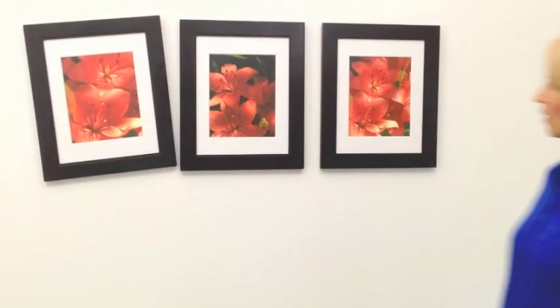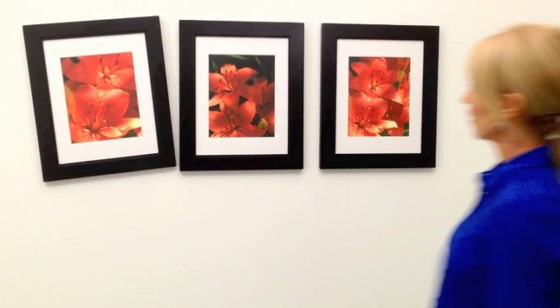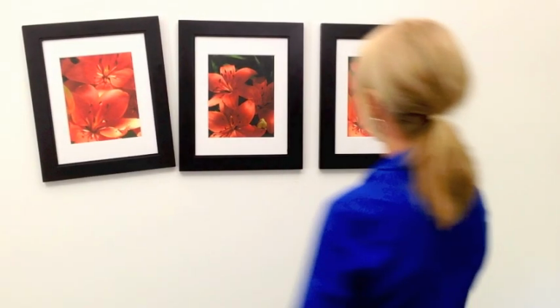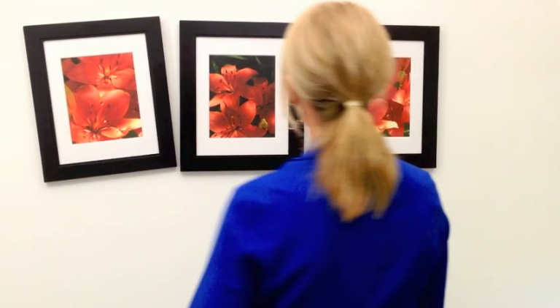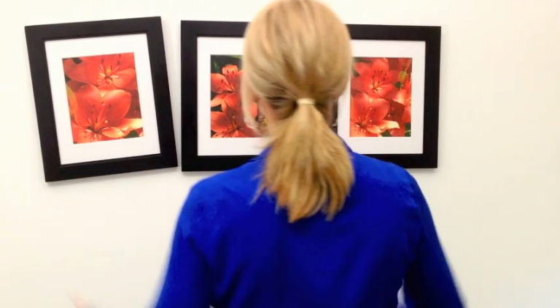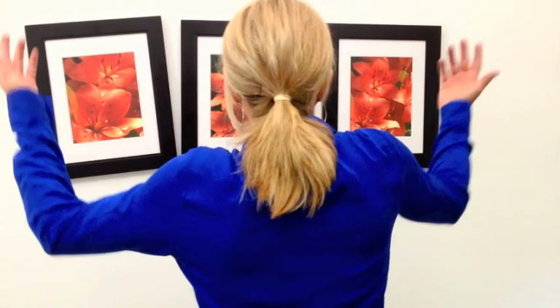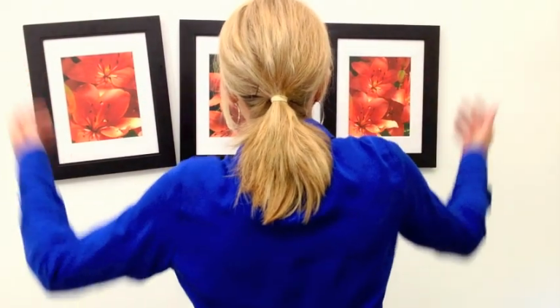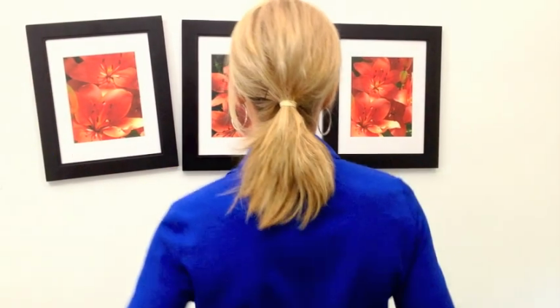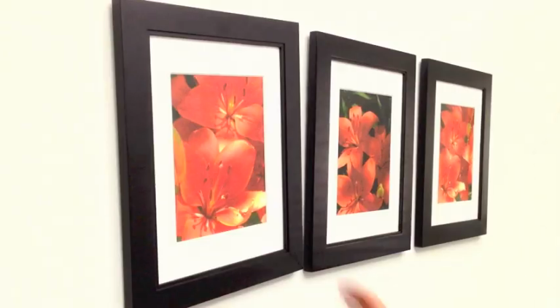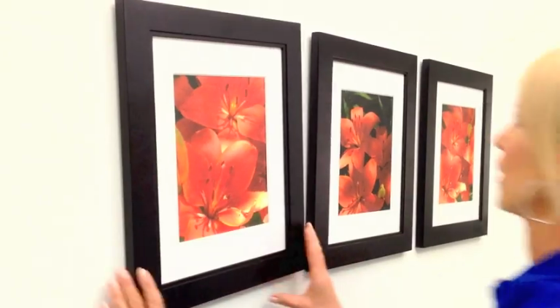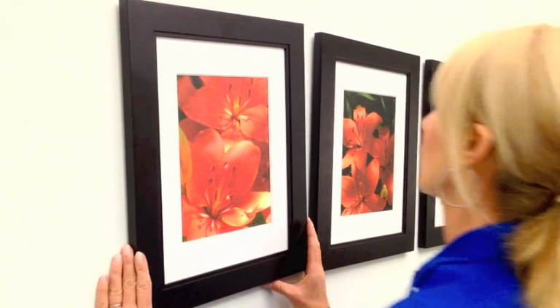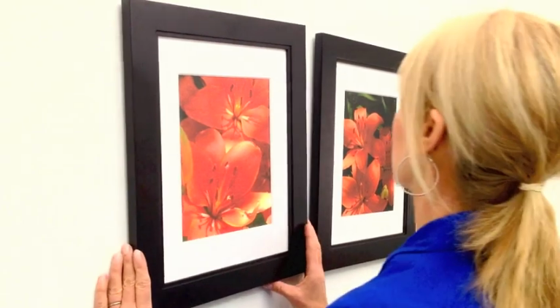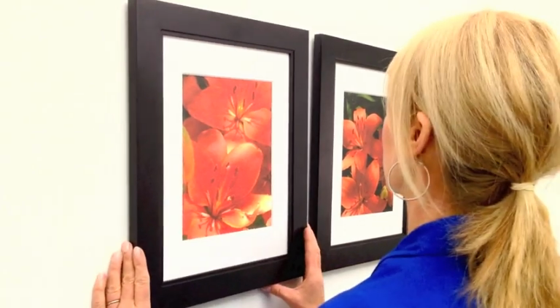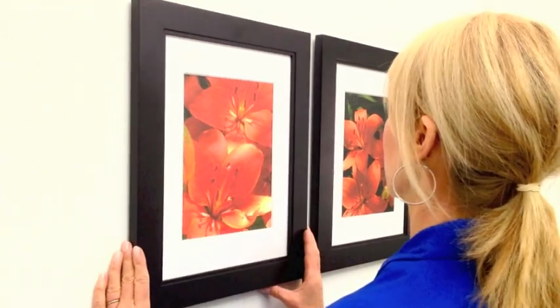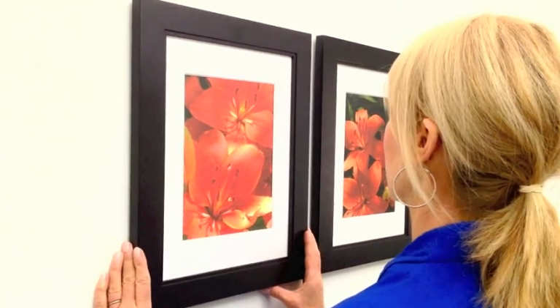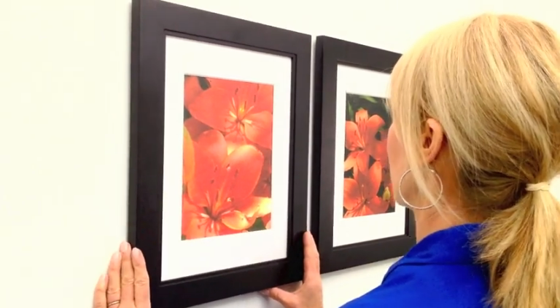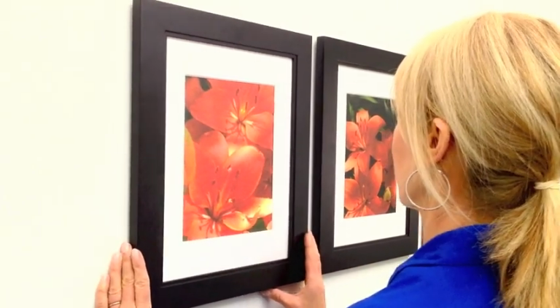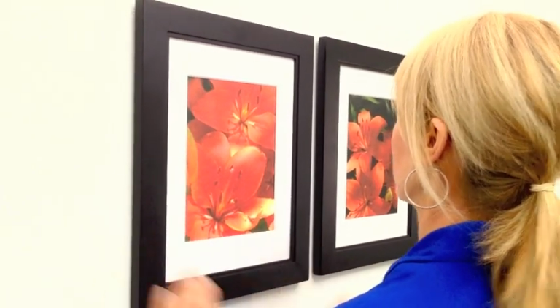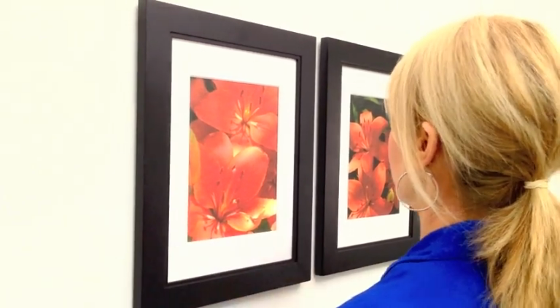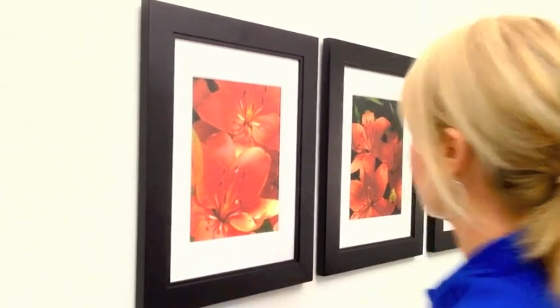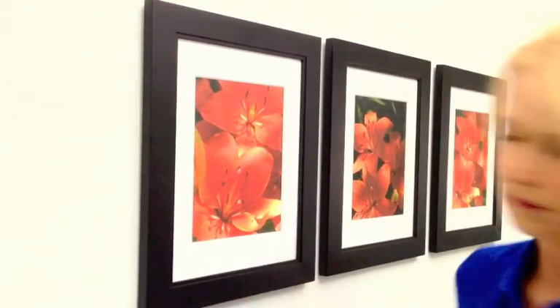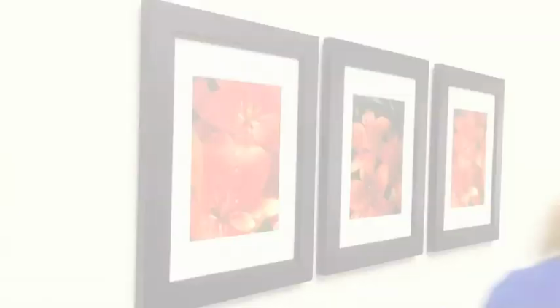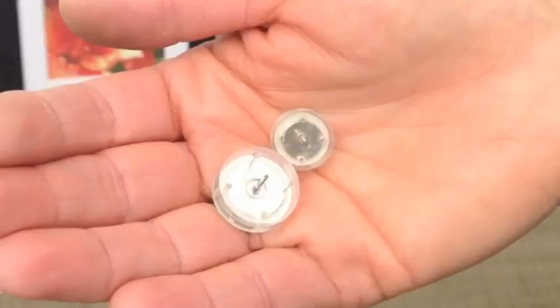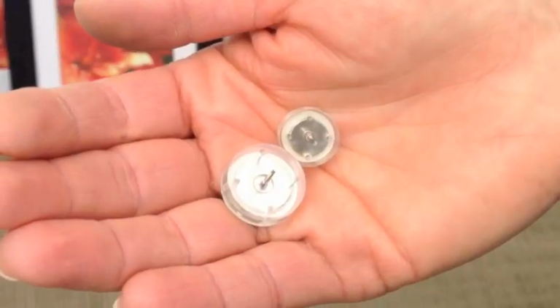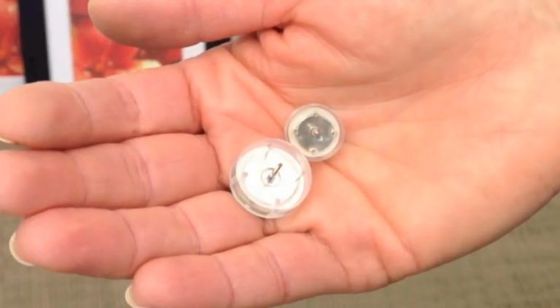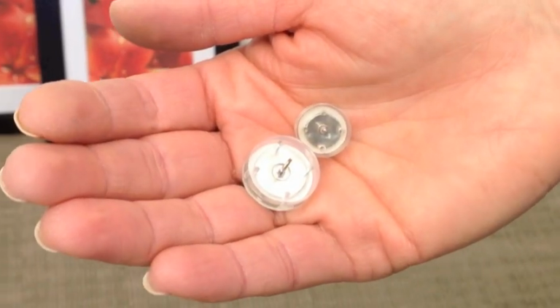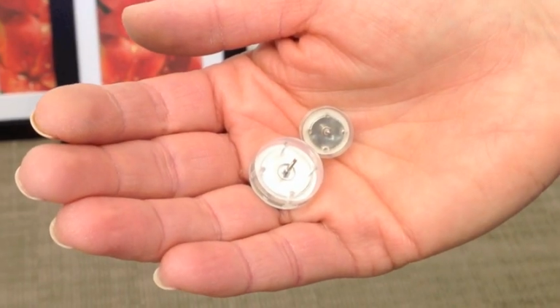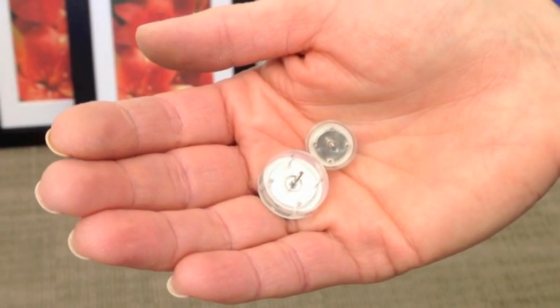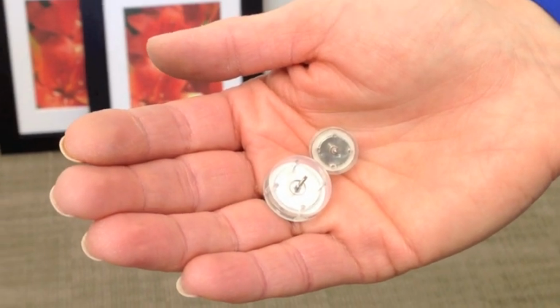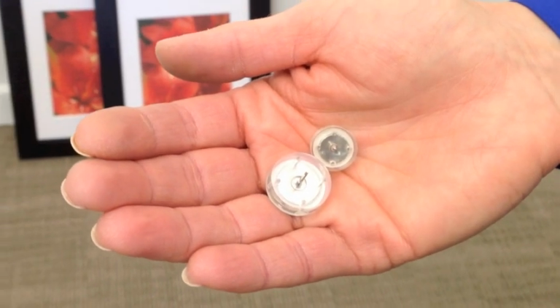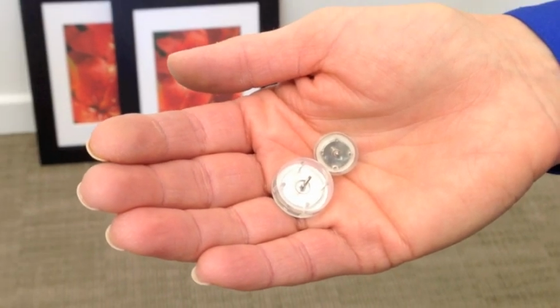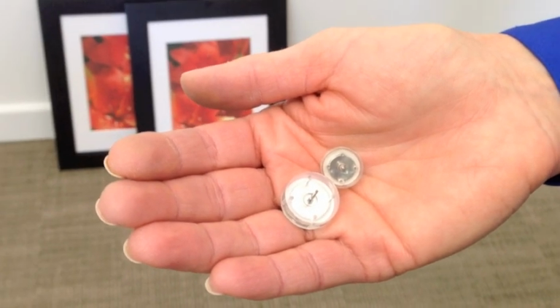Are you tired of crooked pictures? Keeping frames straight can be a real challenge, but it's easy to fix with anchor points.